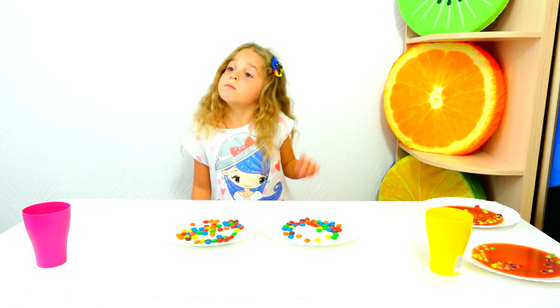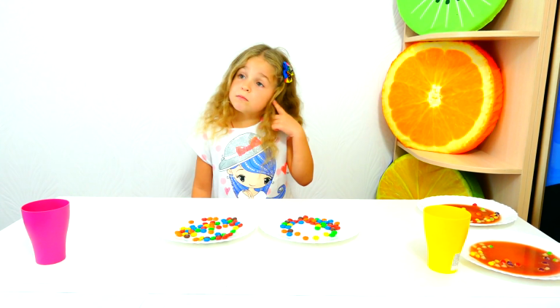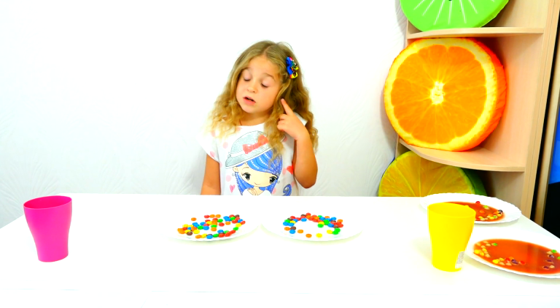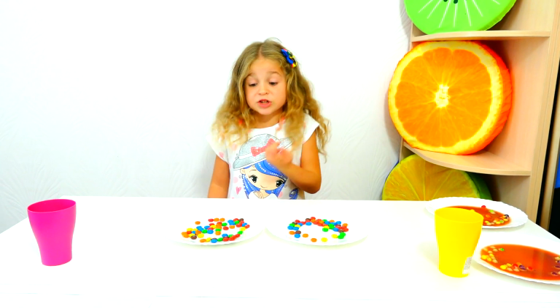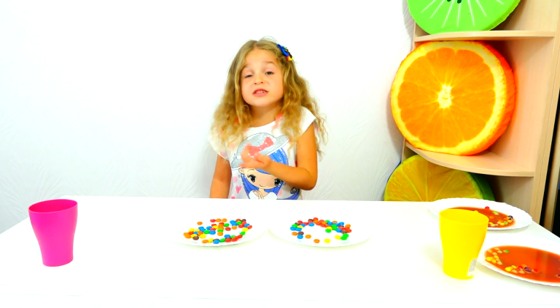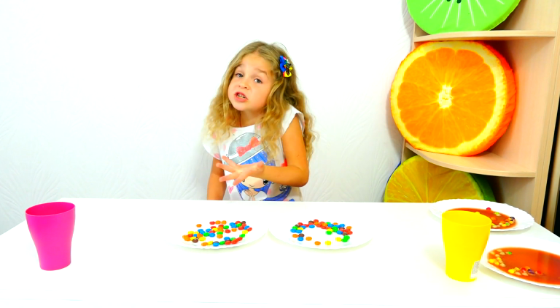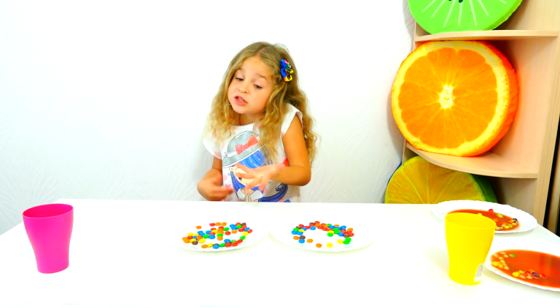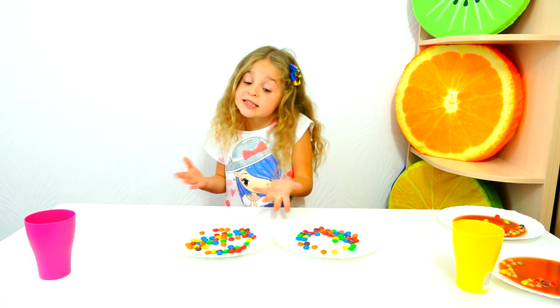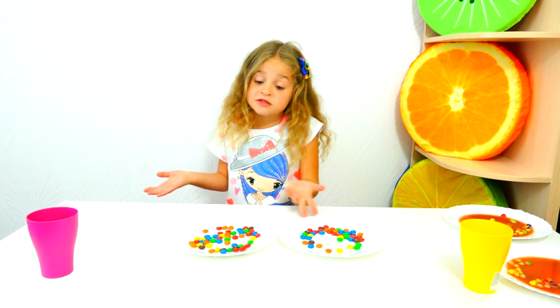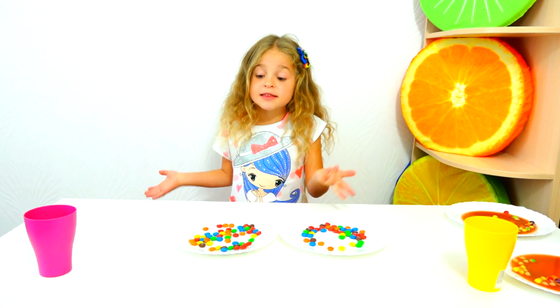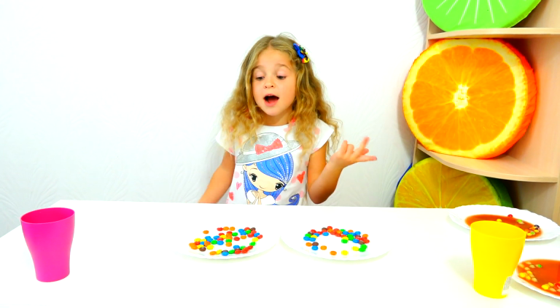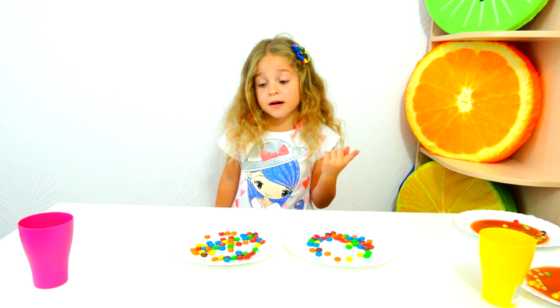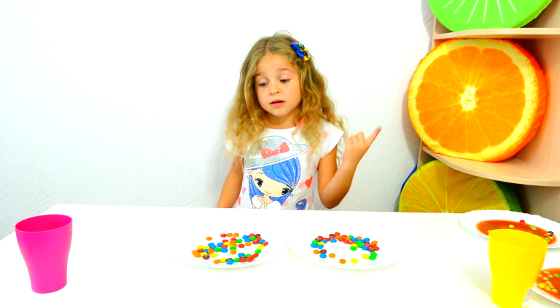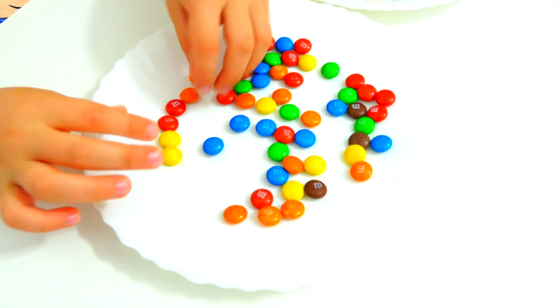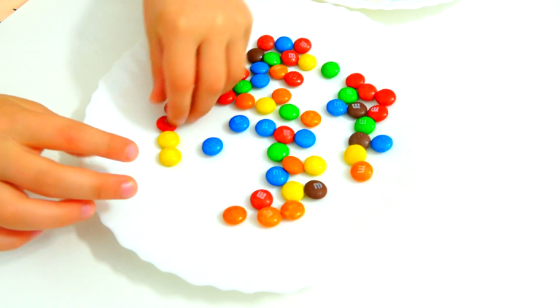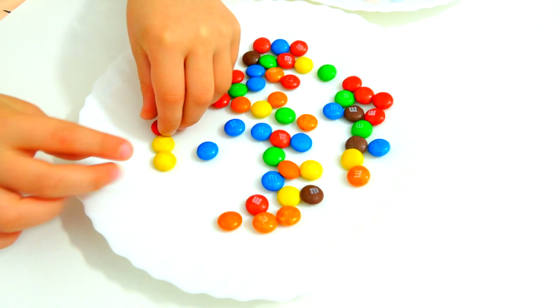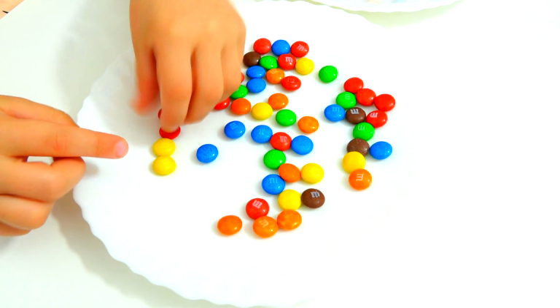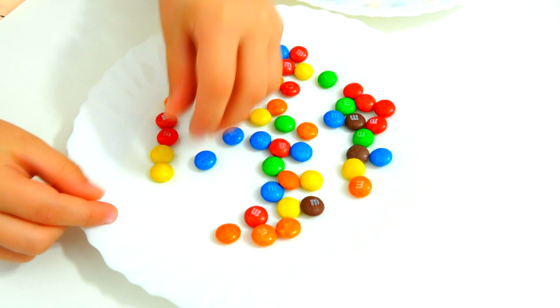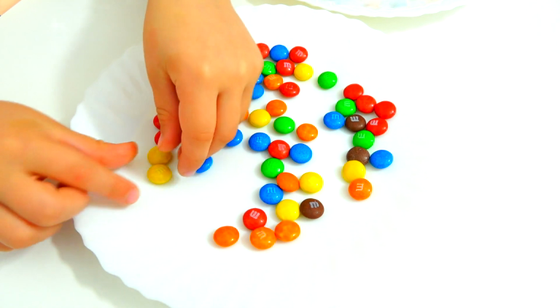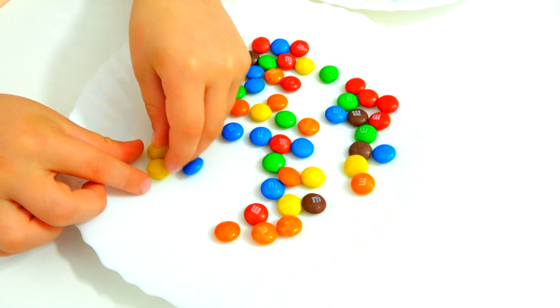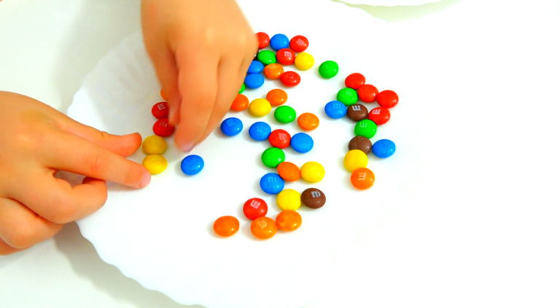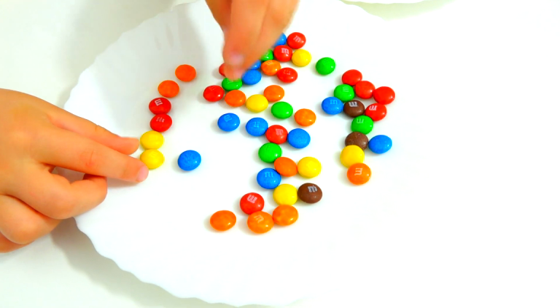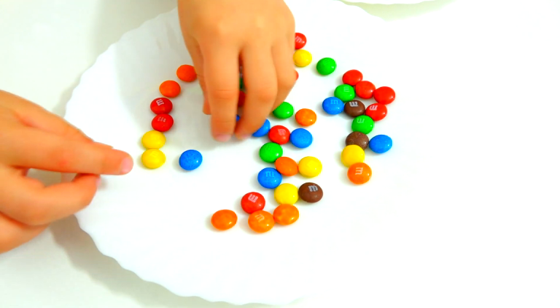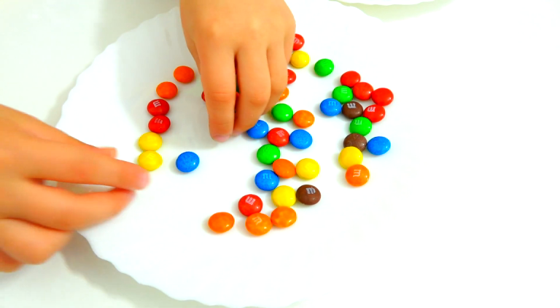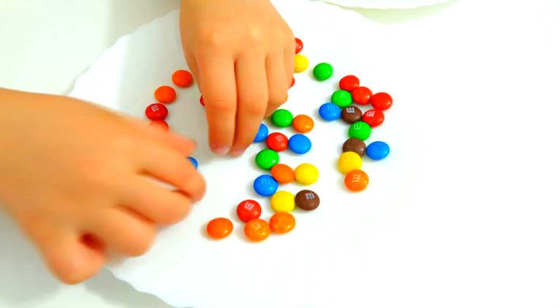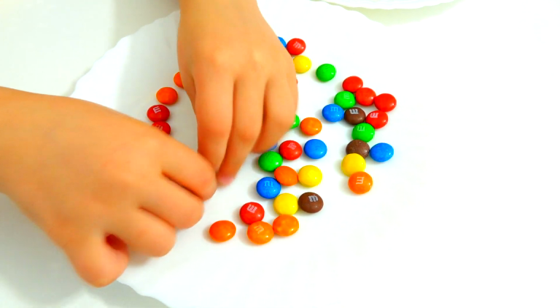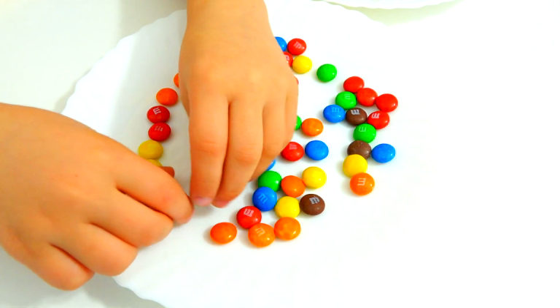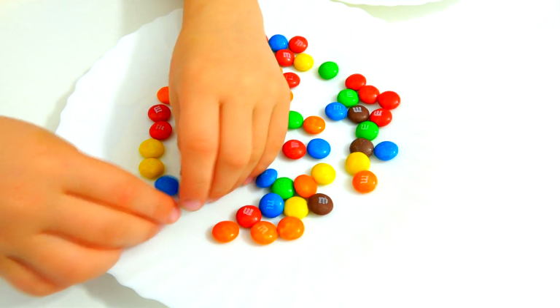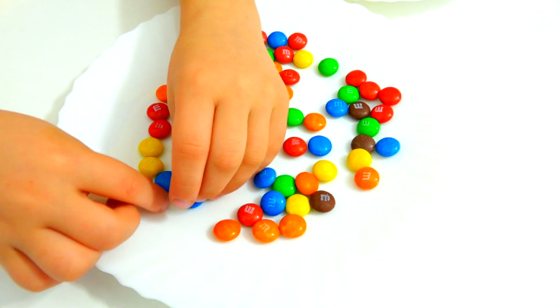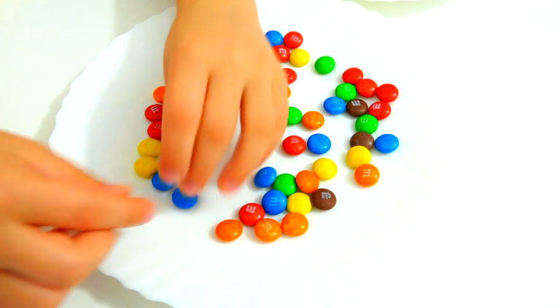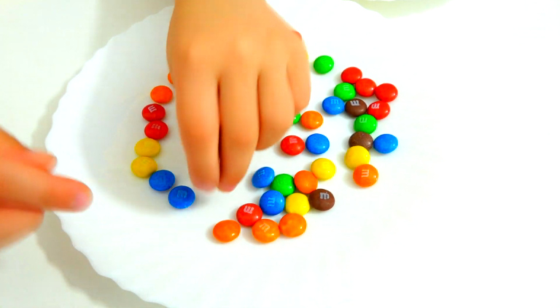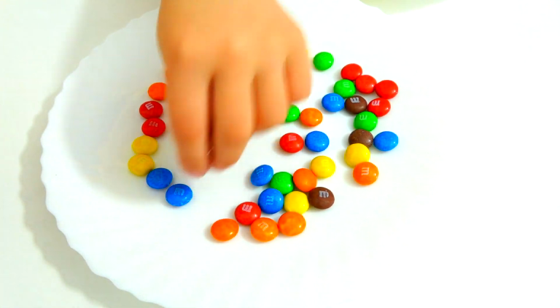Let's see what will happen with M&M's! Now let's spread them all on the plate: orange, red, yellow, blue.